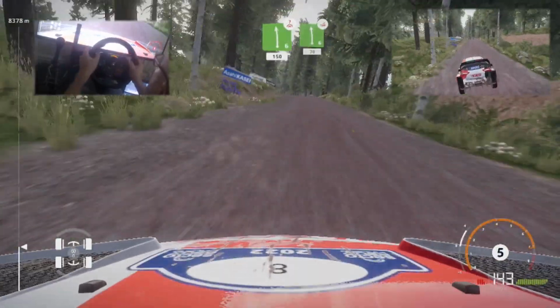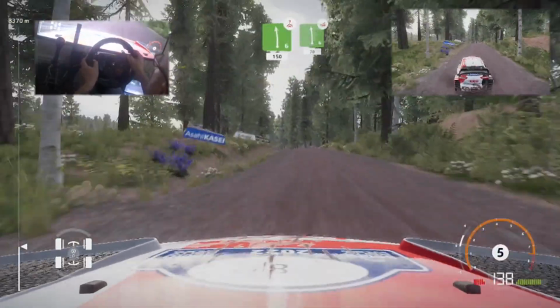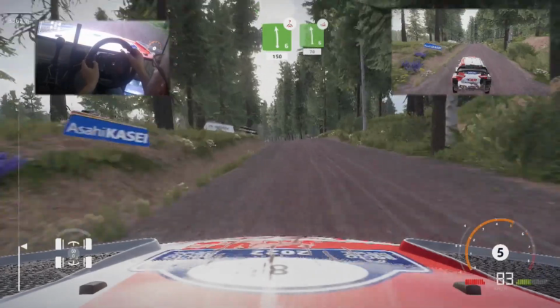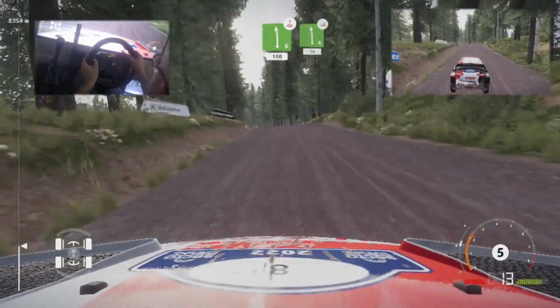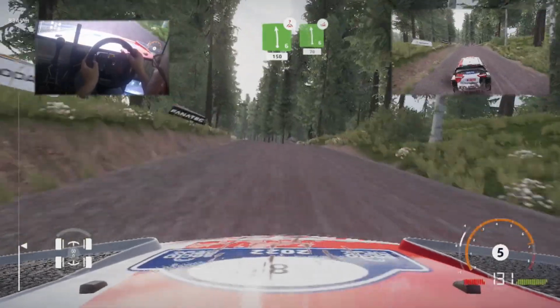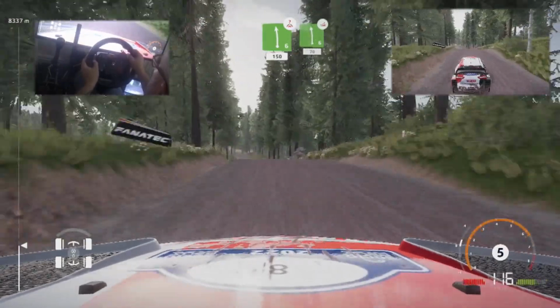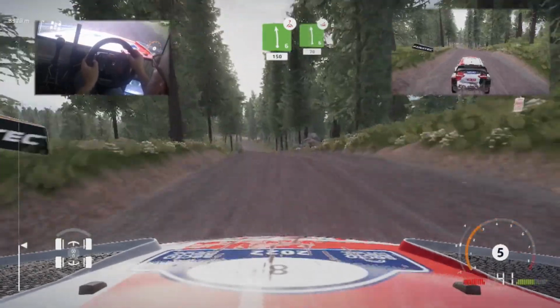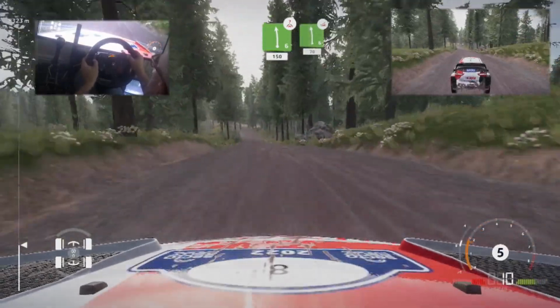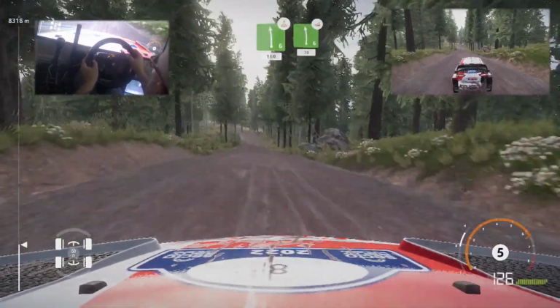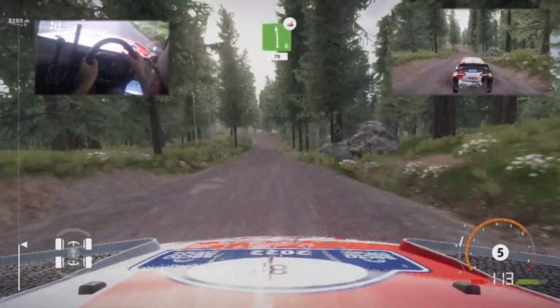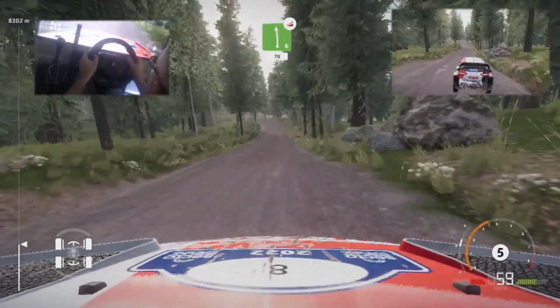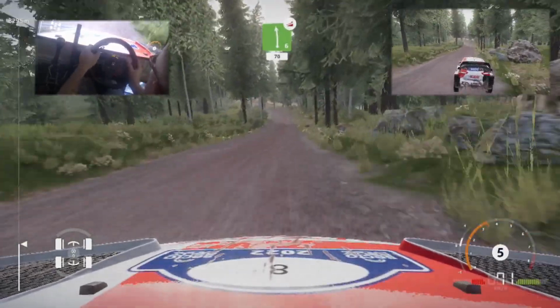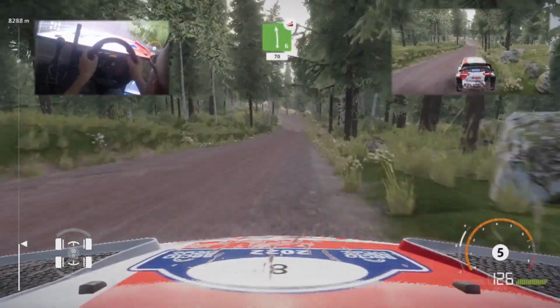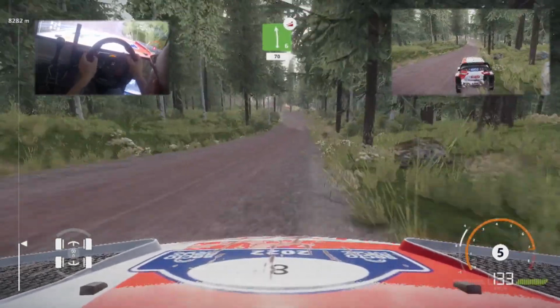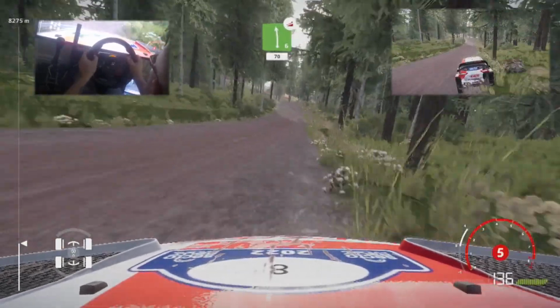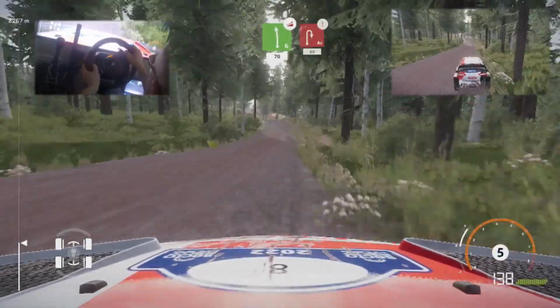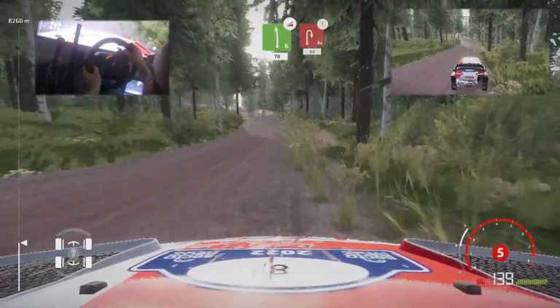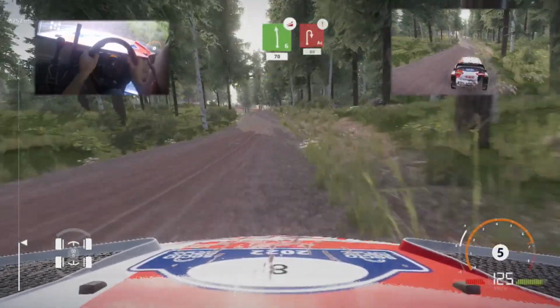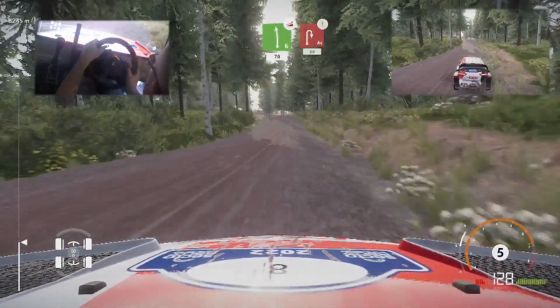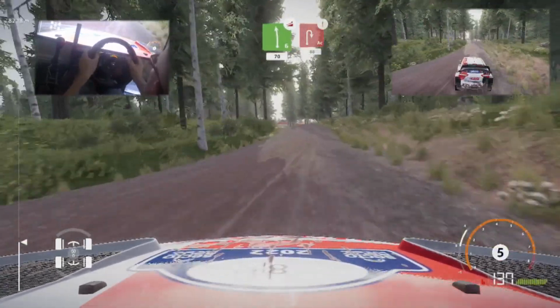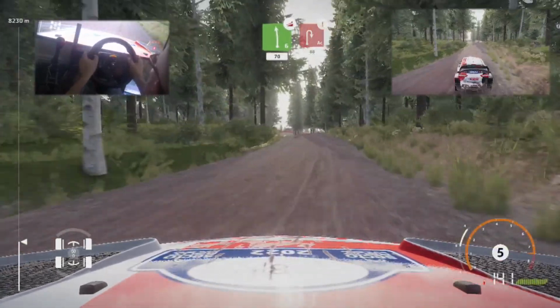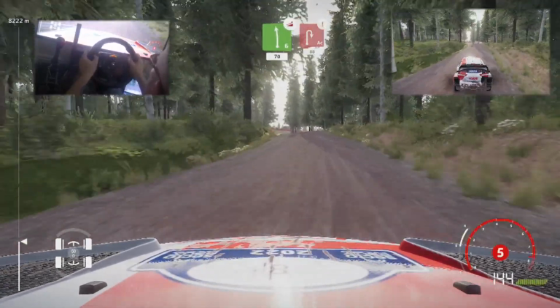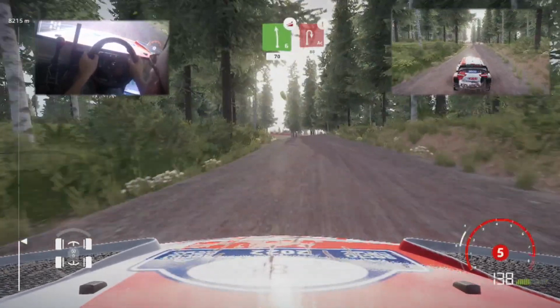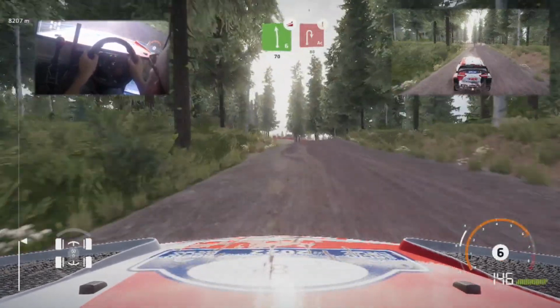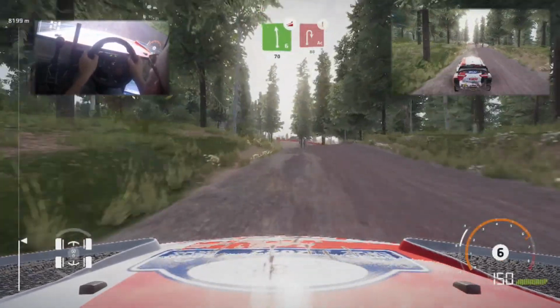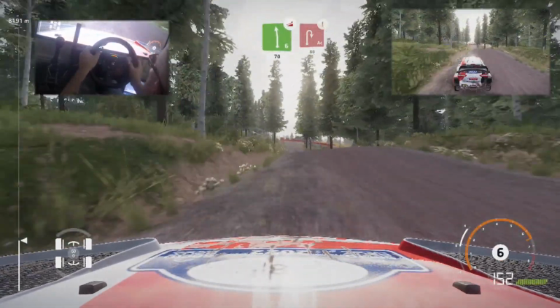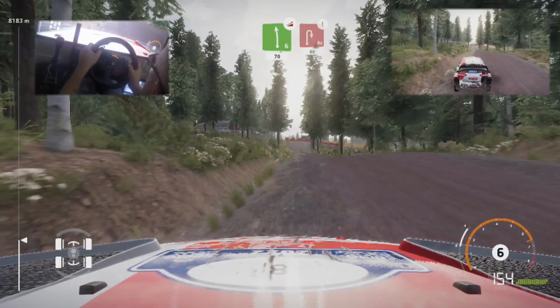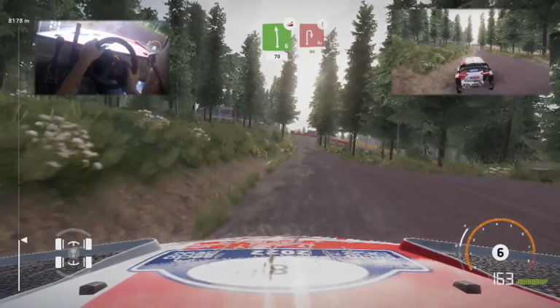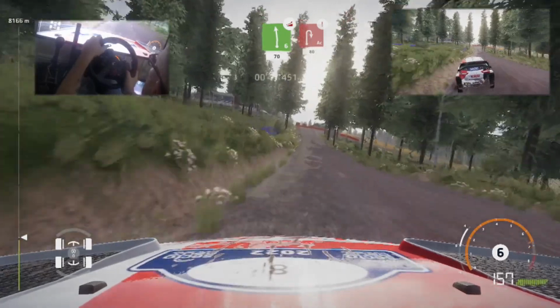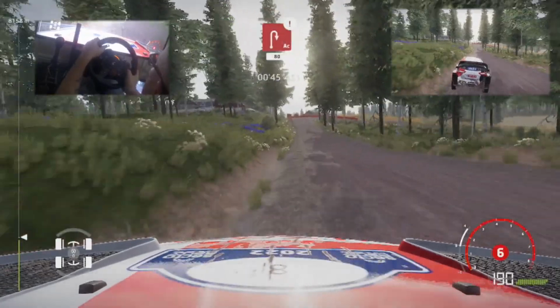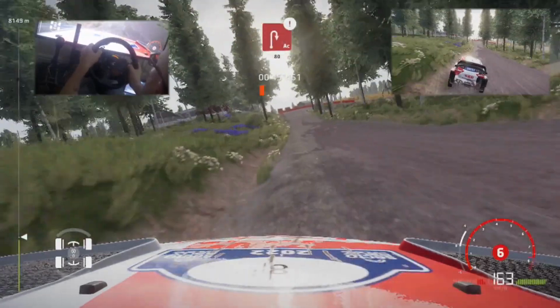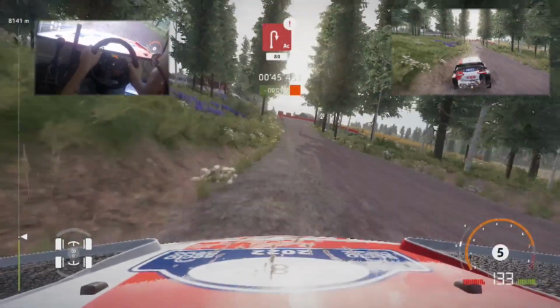Left 6, over jump, keep middle, 70. Caution, hard brake, for acute hairpin right, big cut, 80.